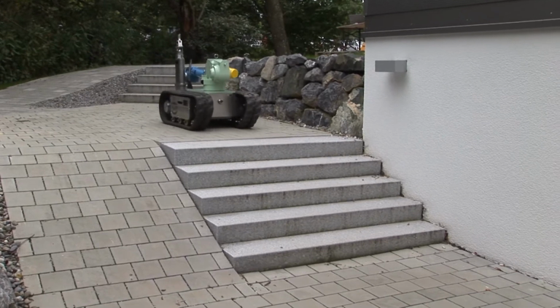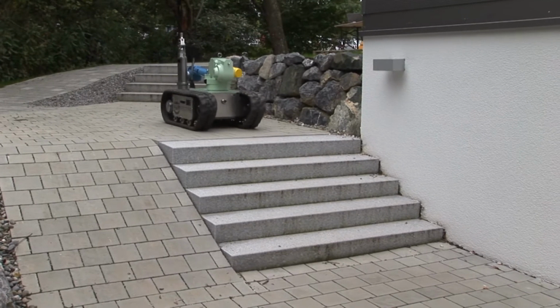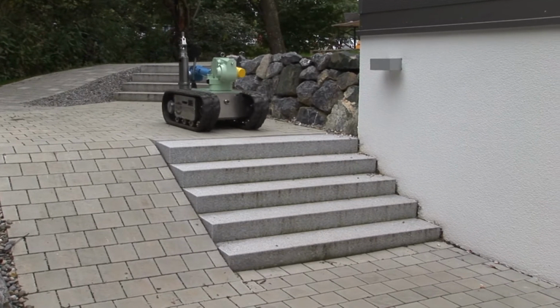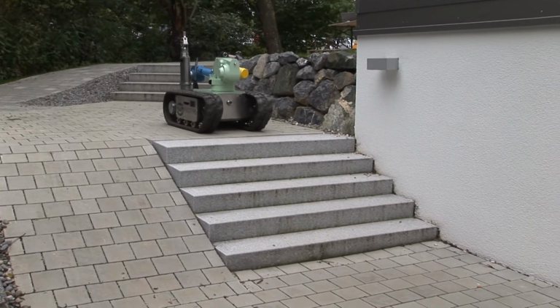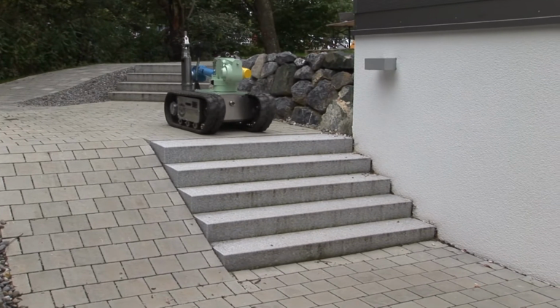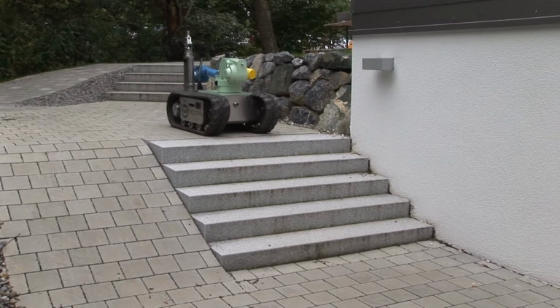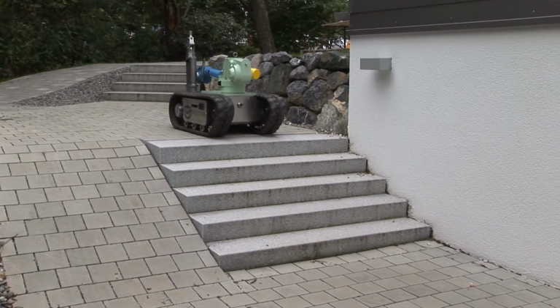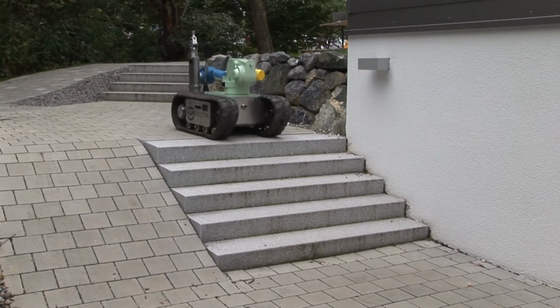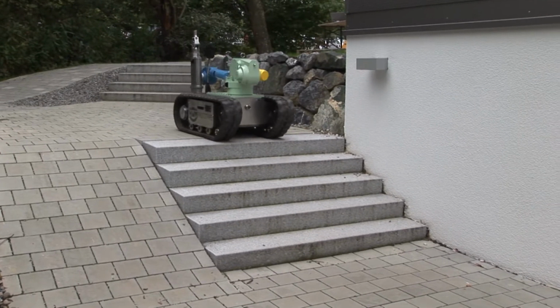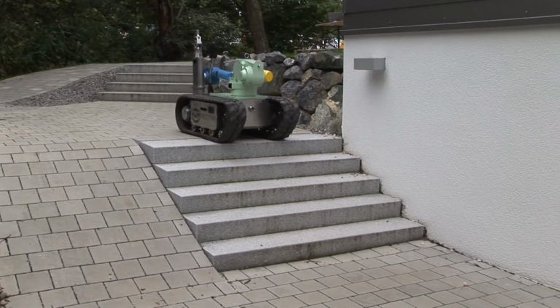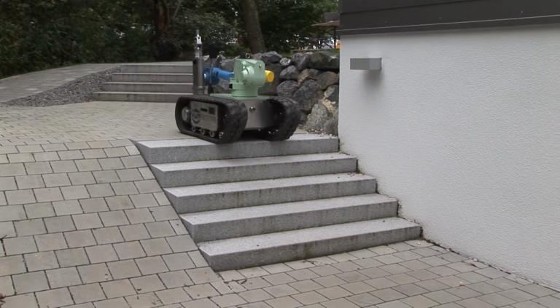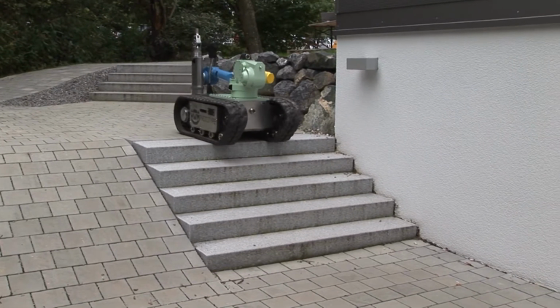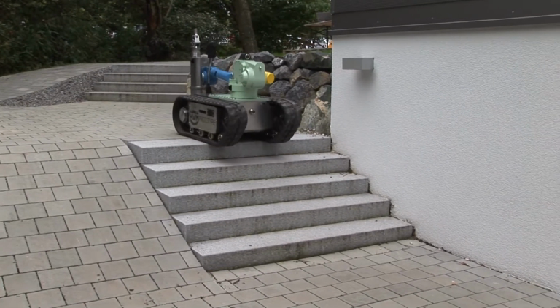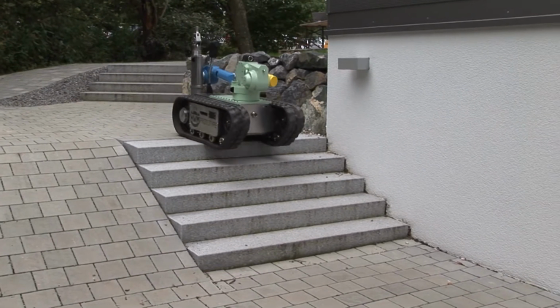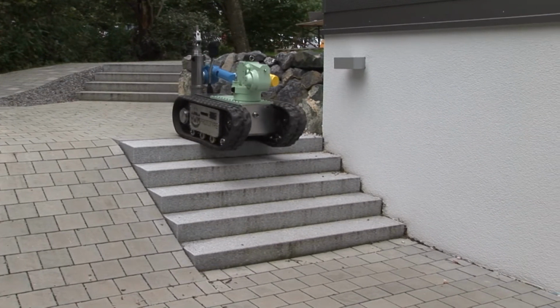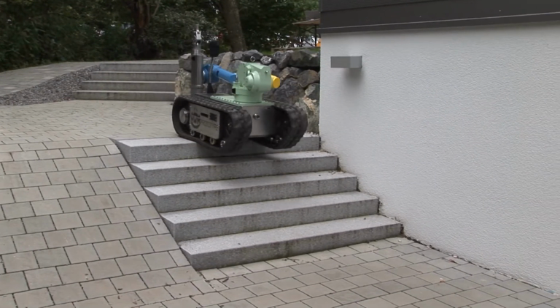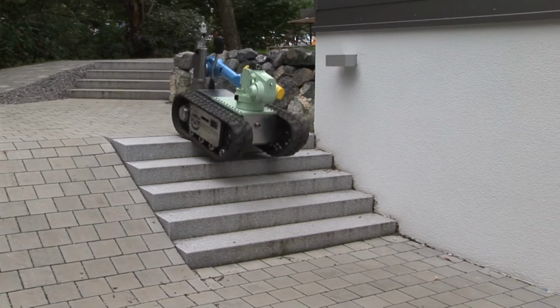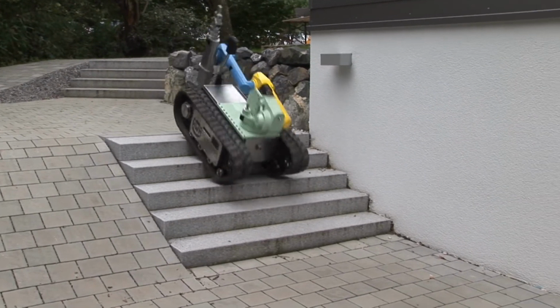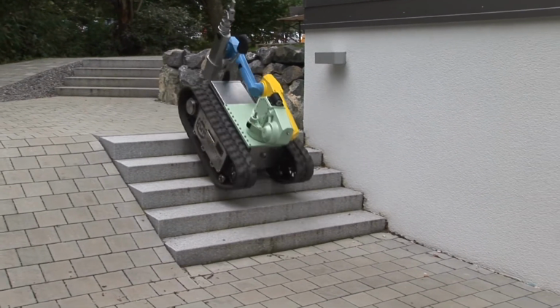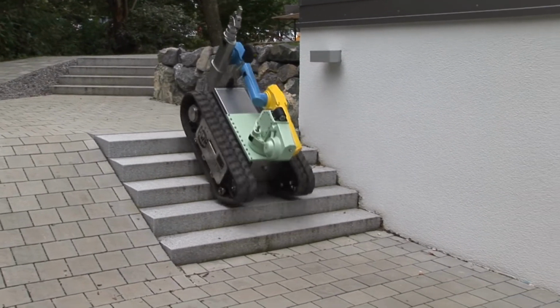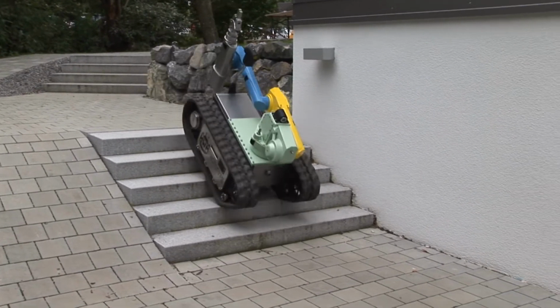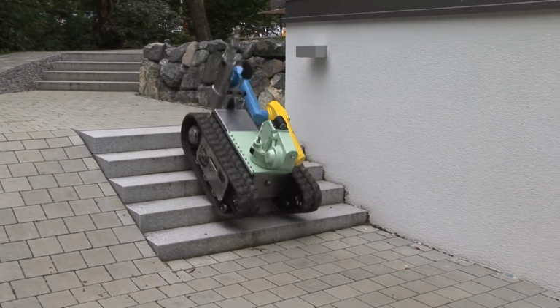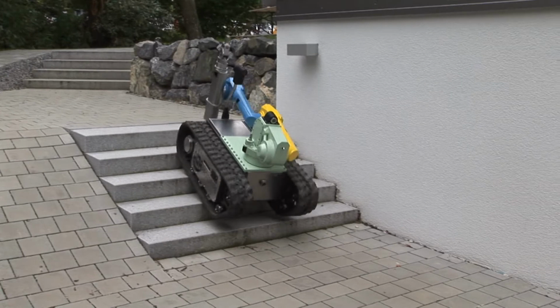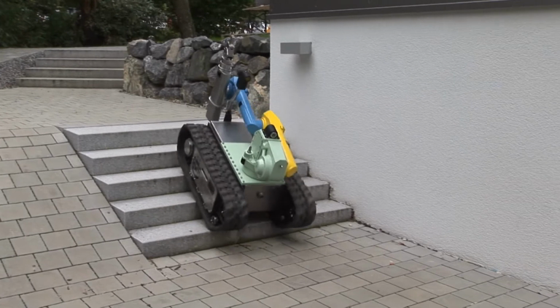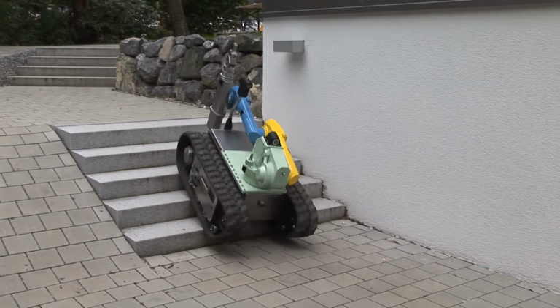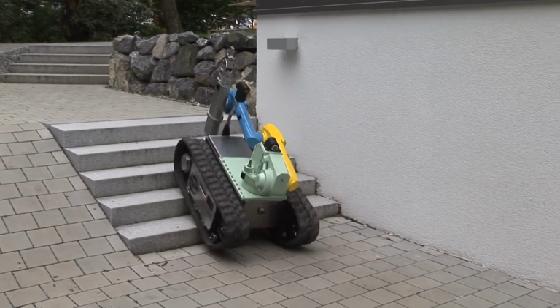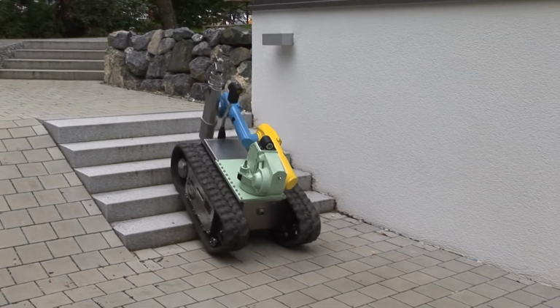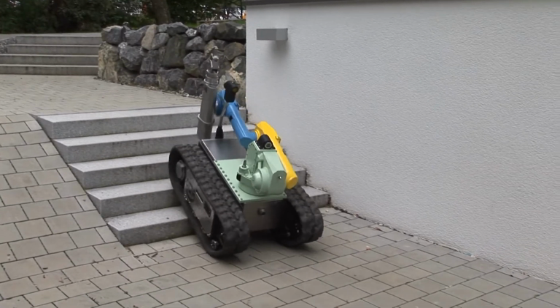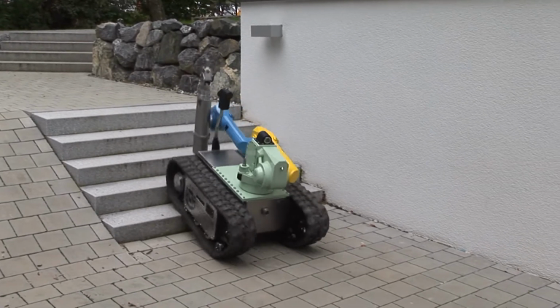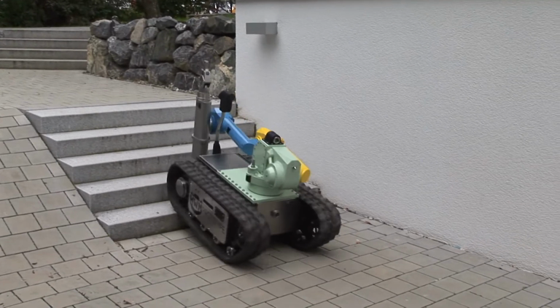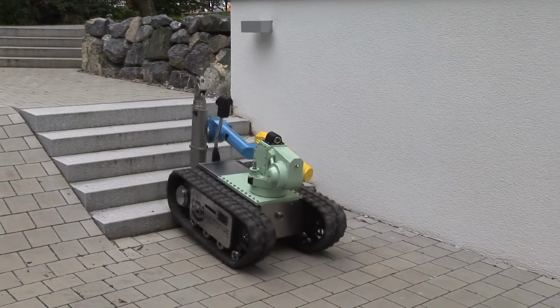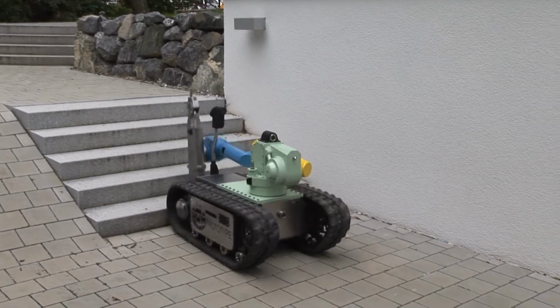Equipped with an especially designed track, the V1000 can climb up and down stairs with ease.